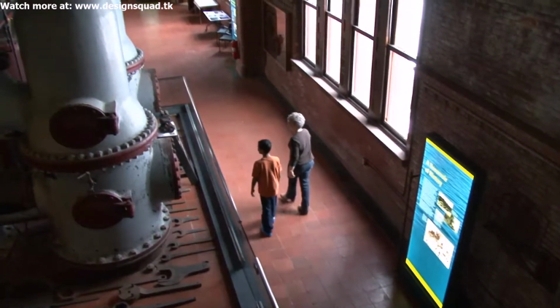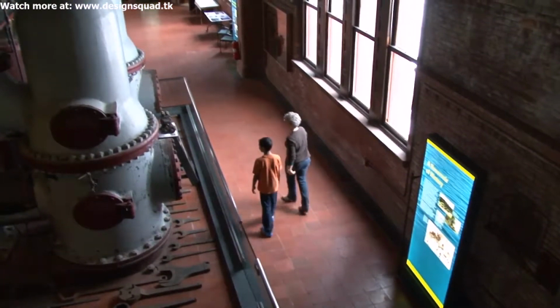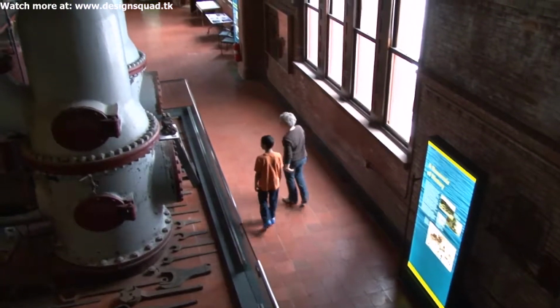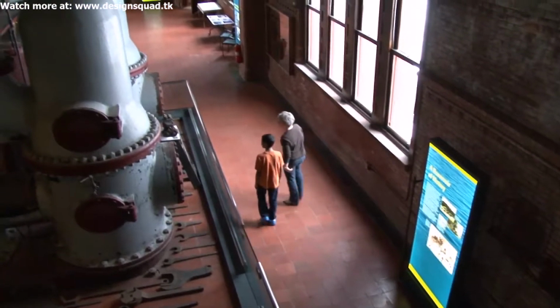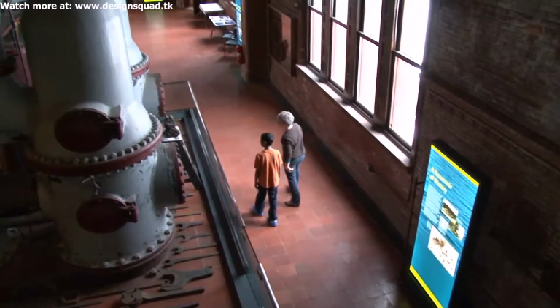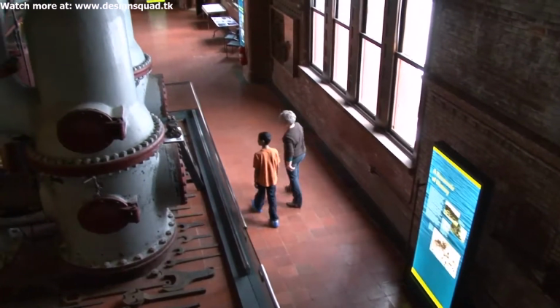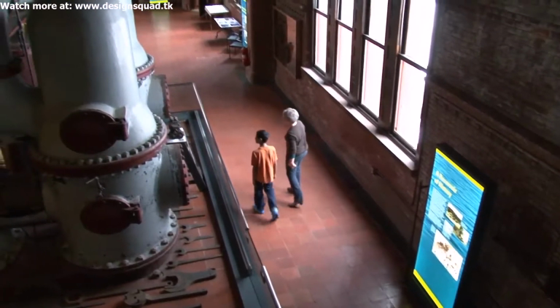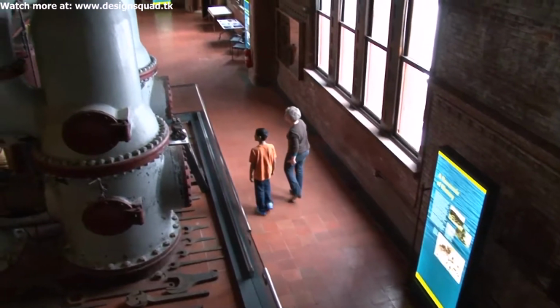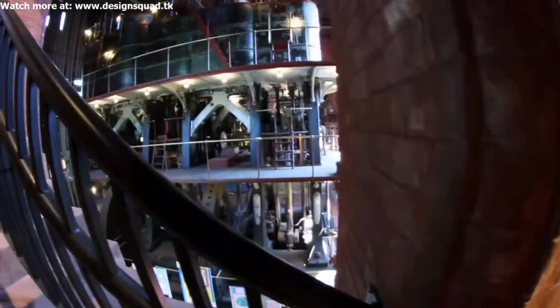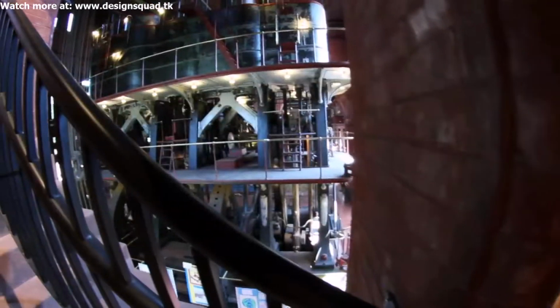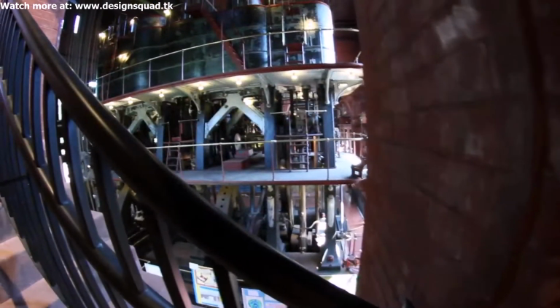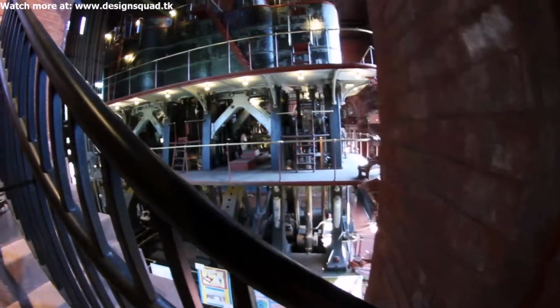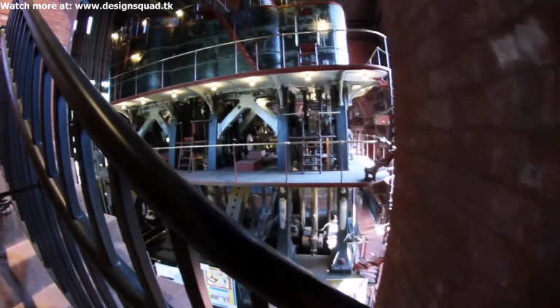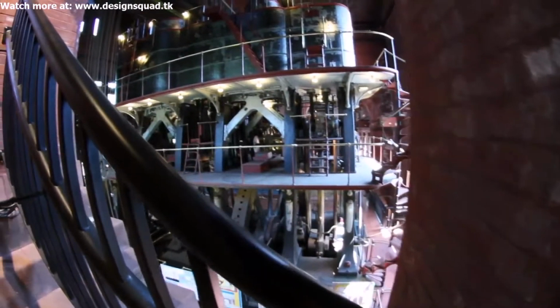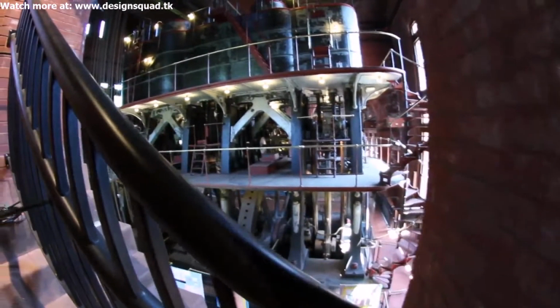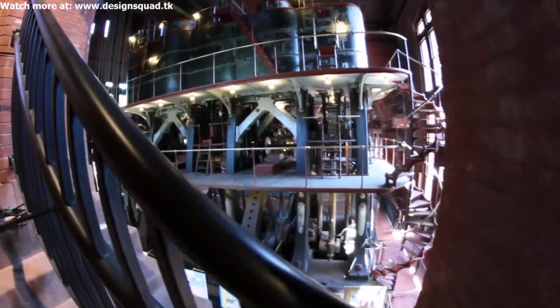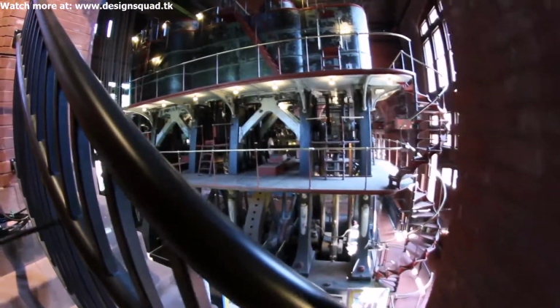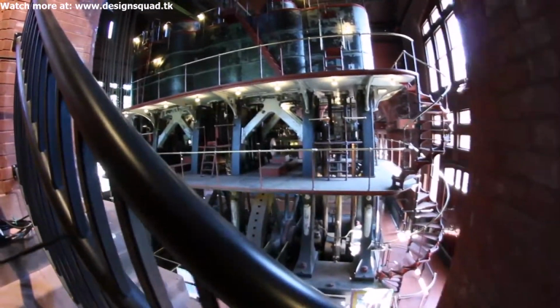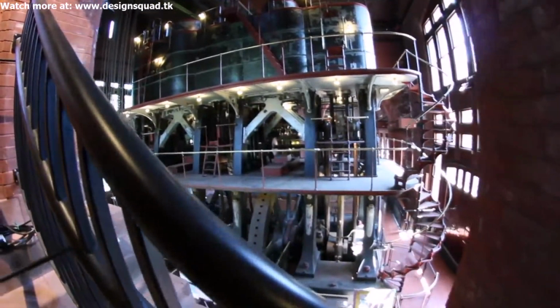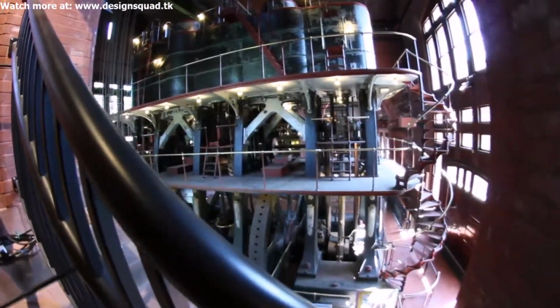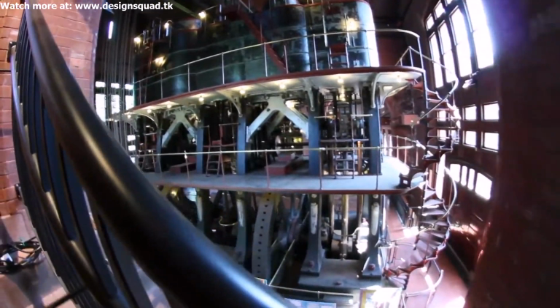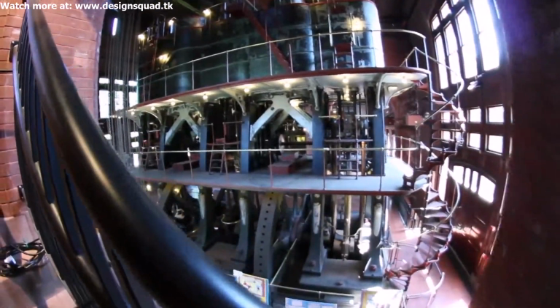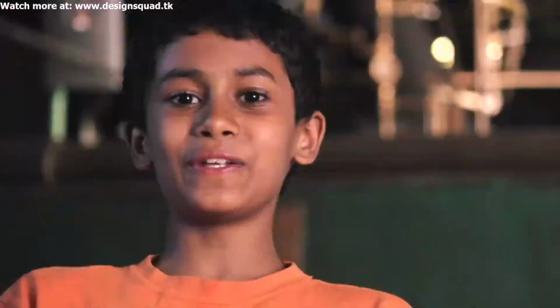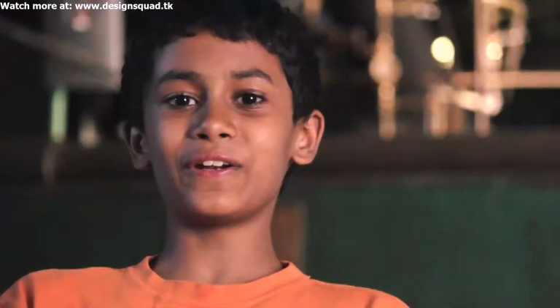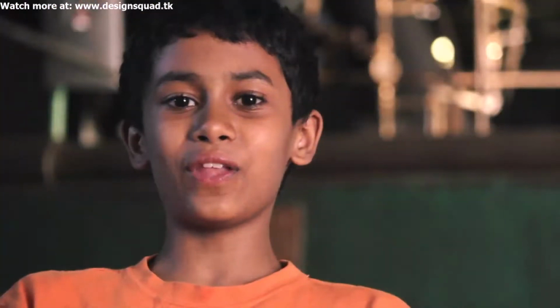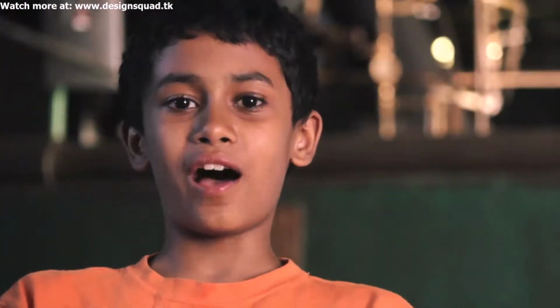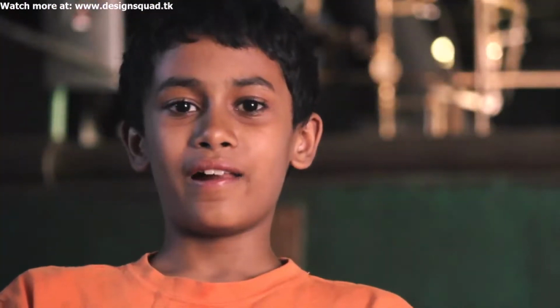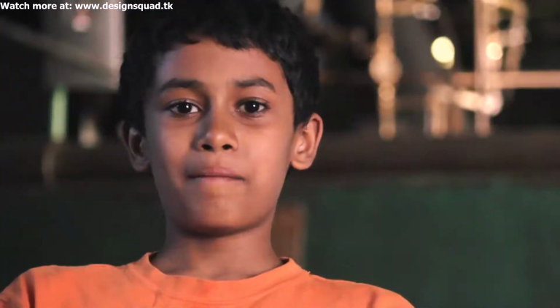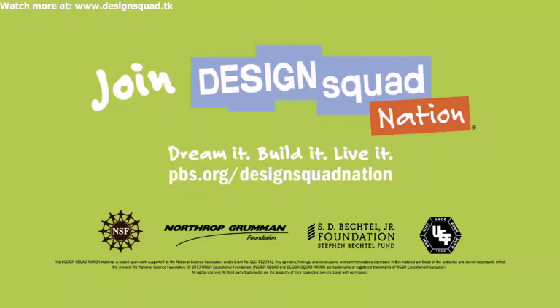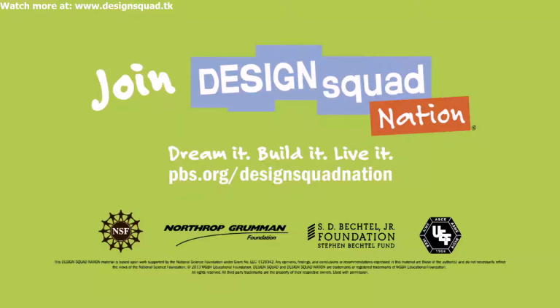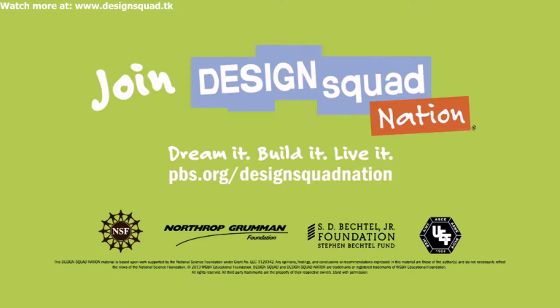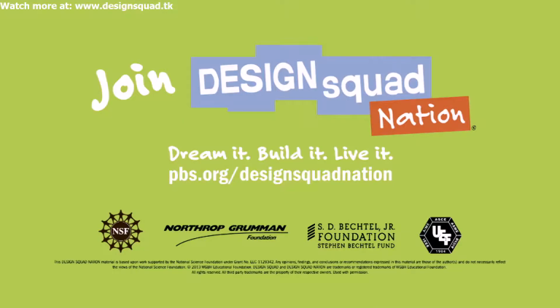If you're a kid who likes engineering, you can learn a lot by checking out museums.